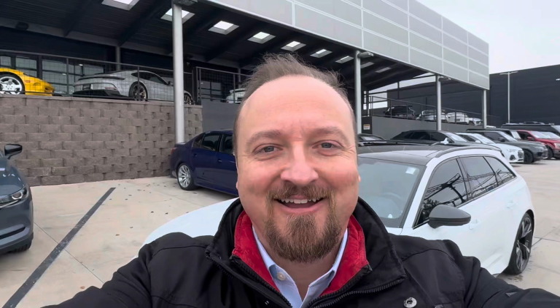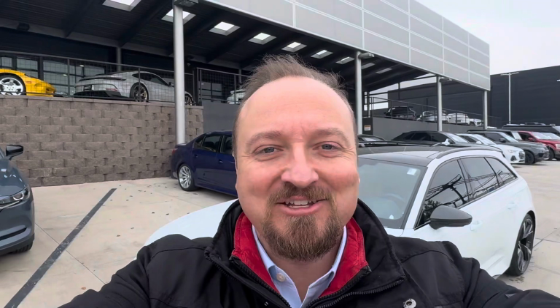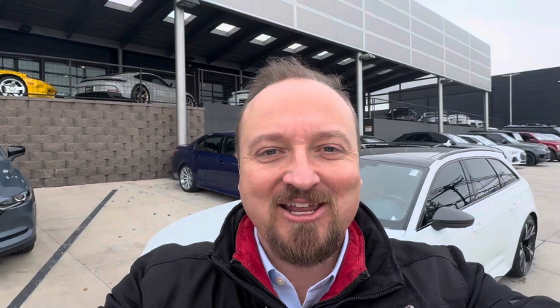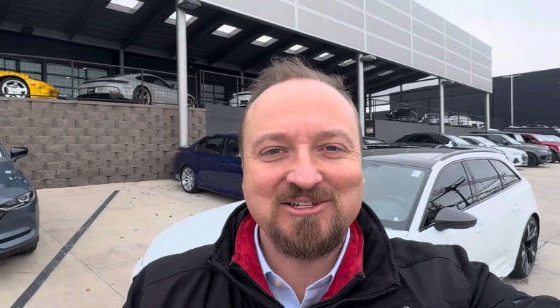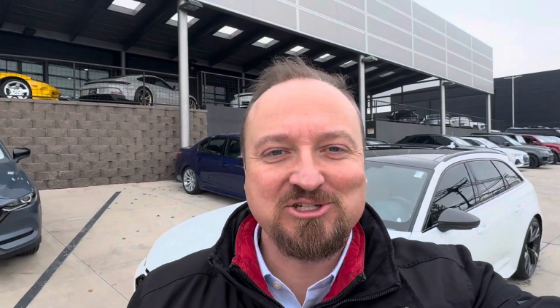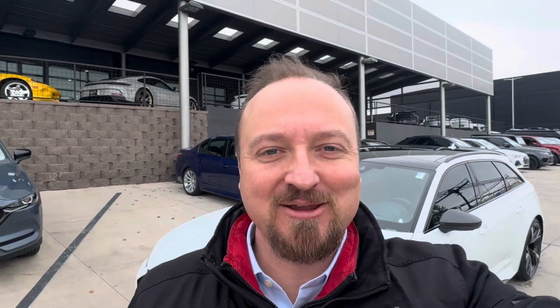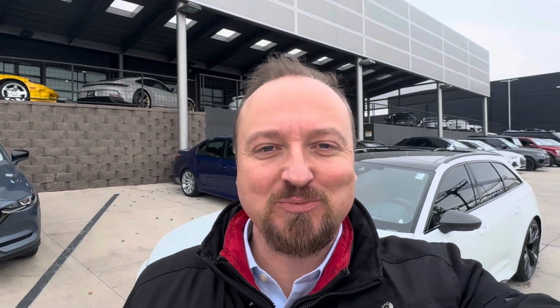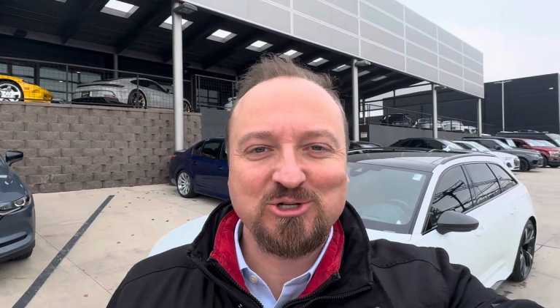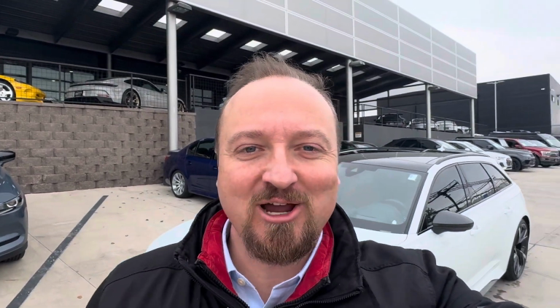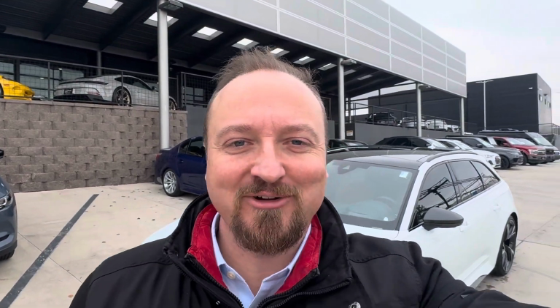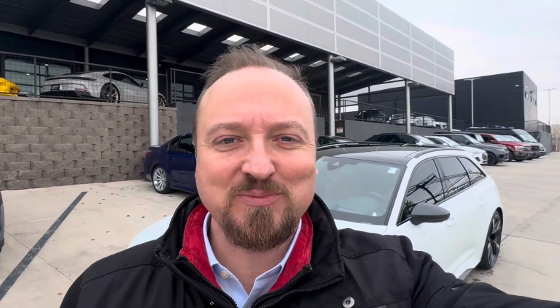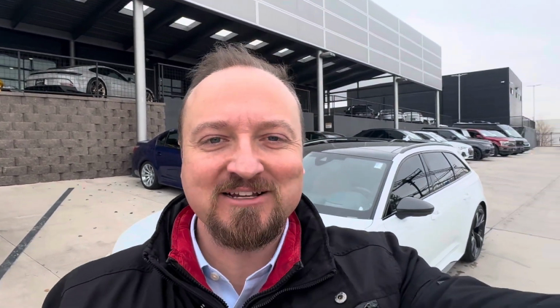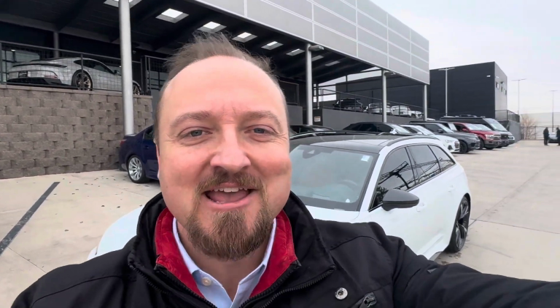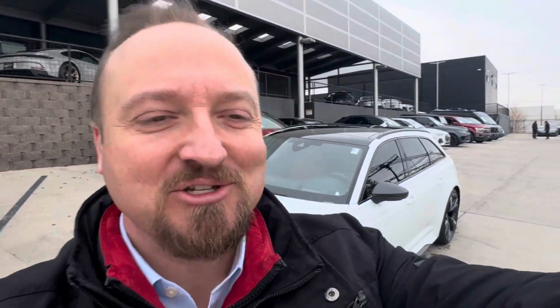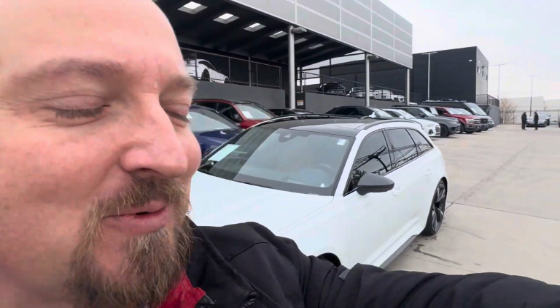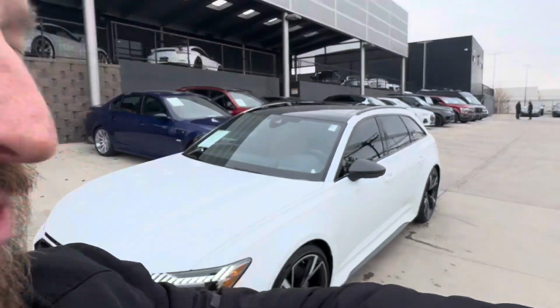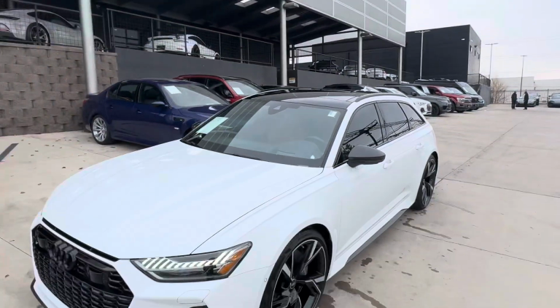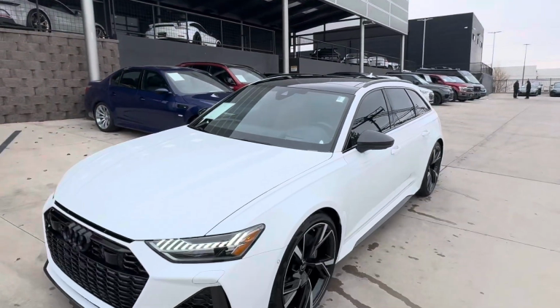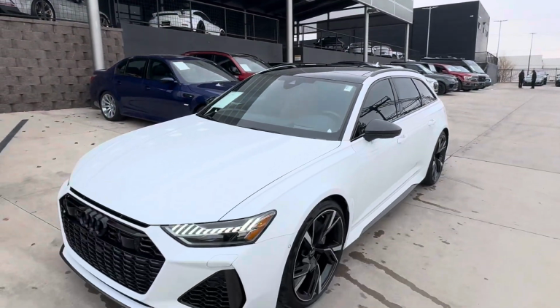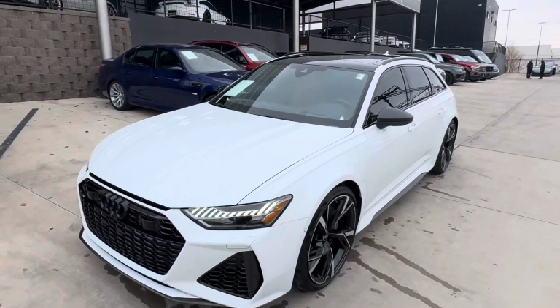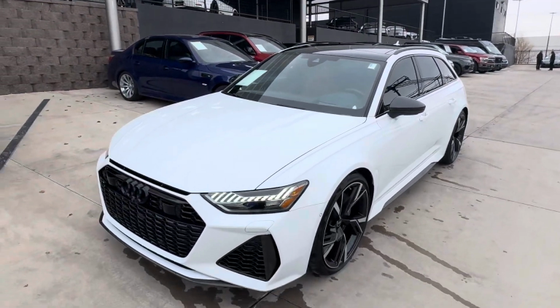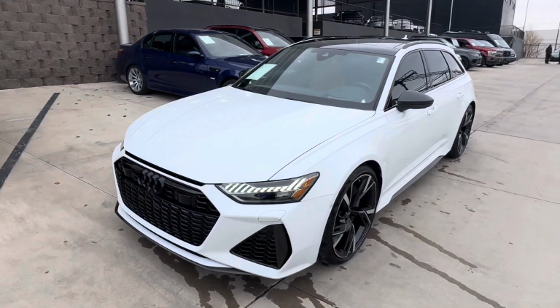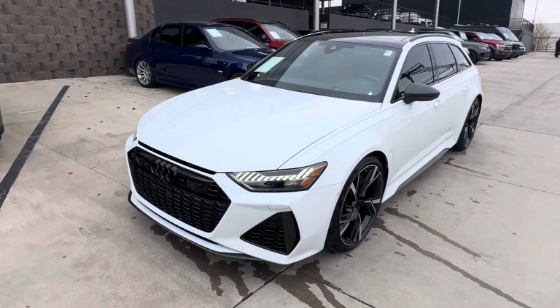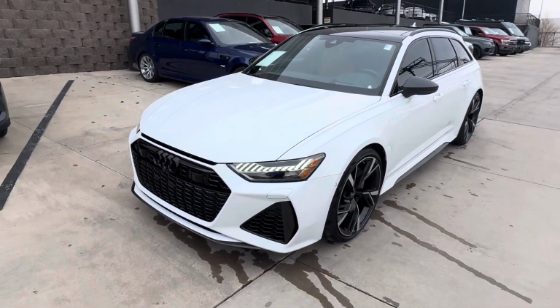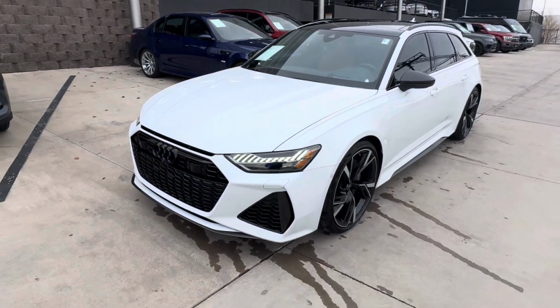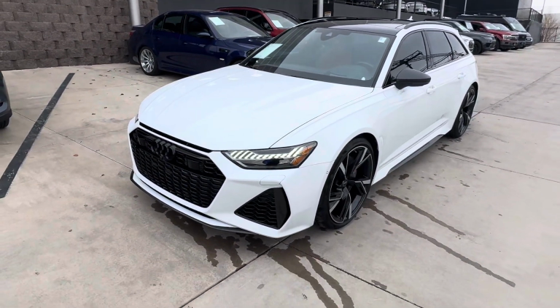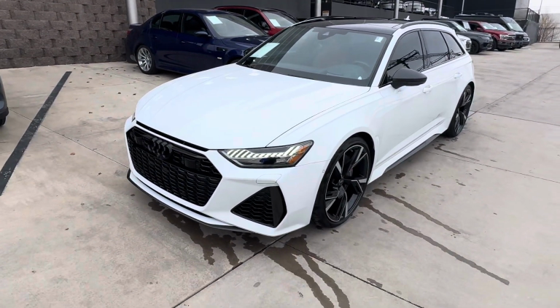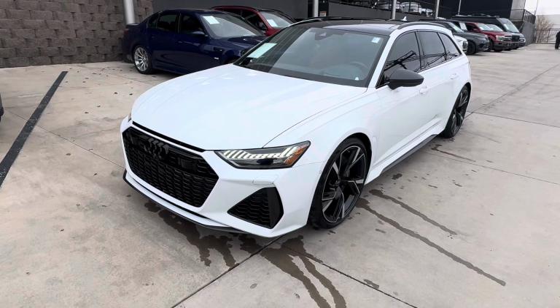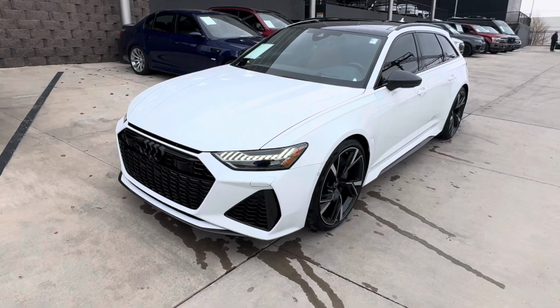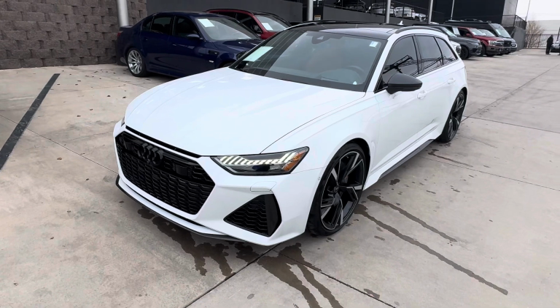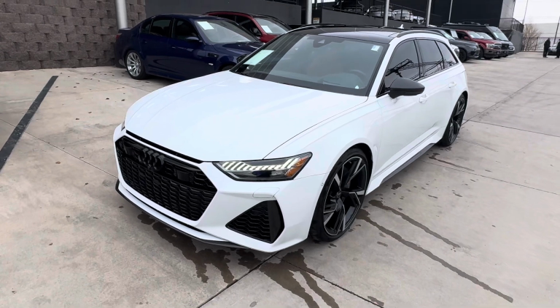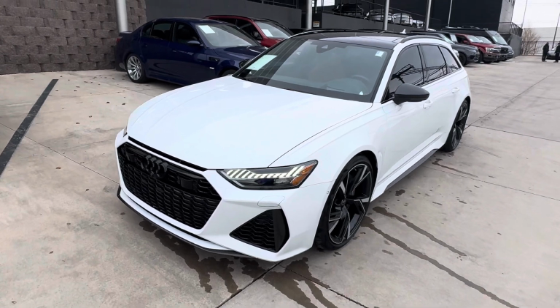Hi Jake, this is James with Porsche Colorado Springs. Just want to show you the 2021 Audi RS6 like you're here in person.